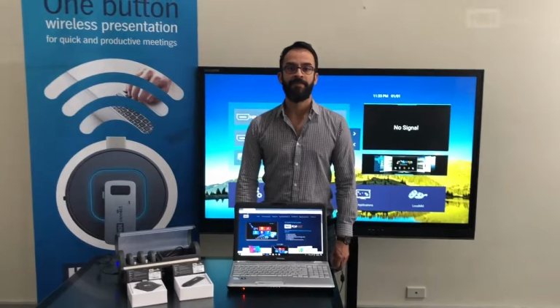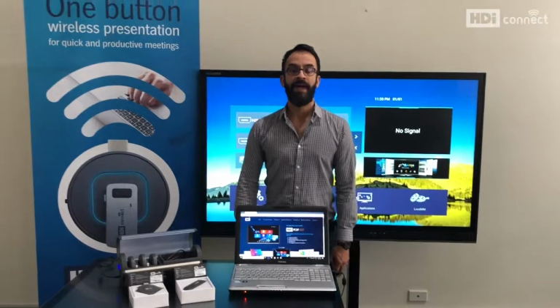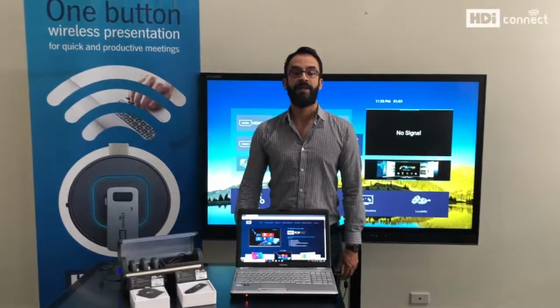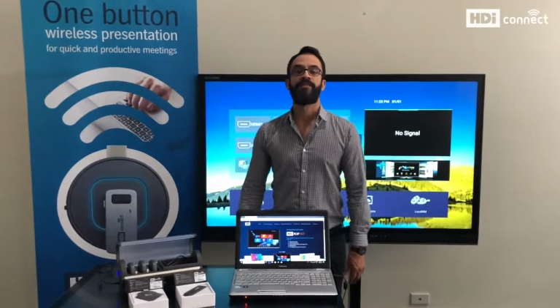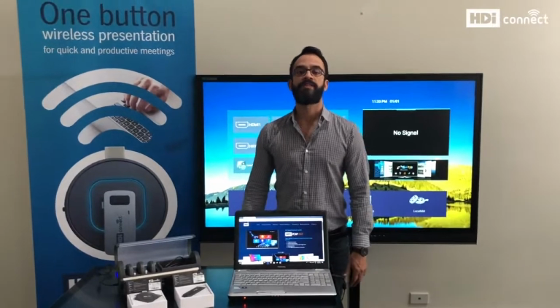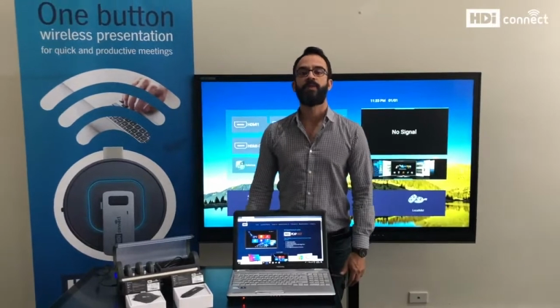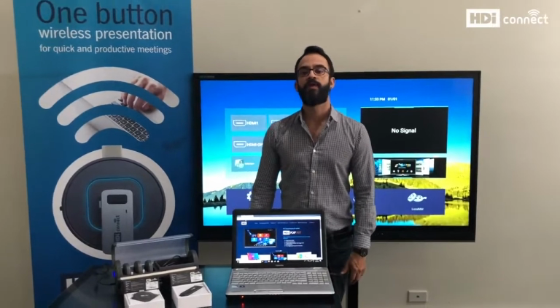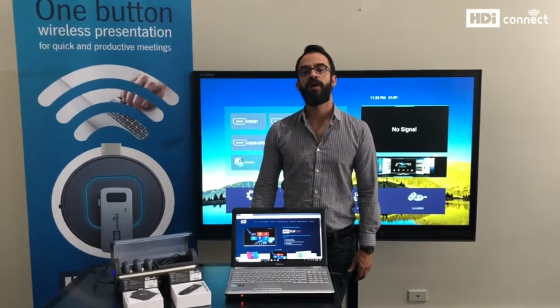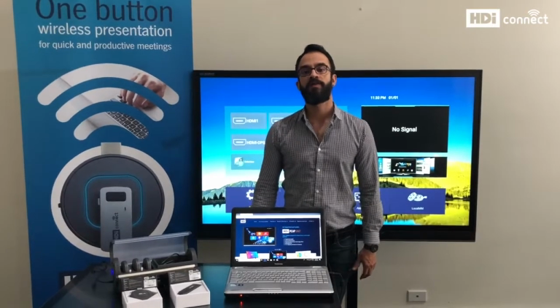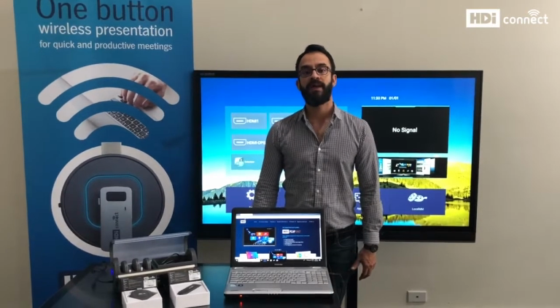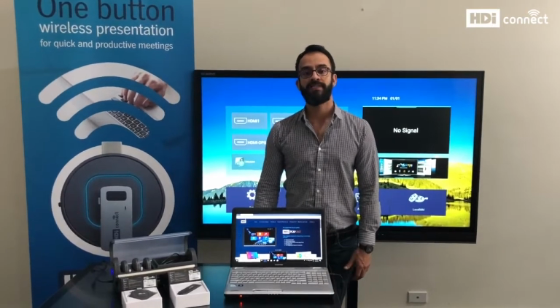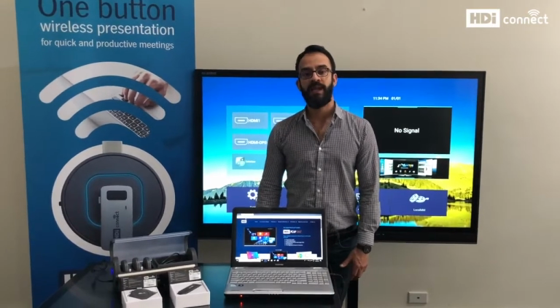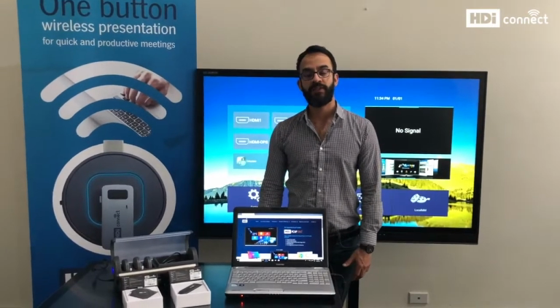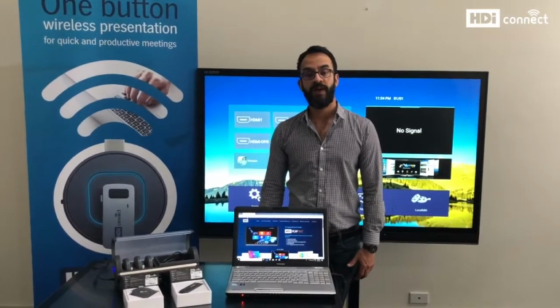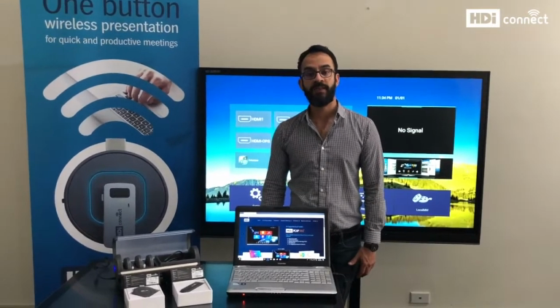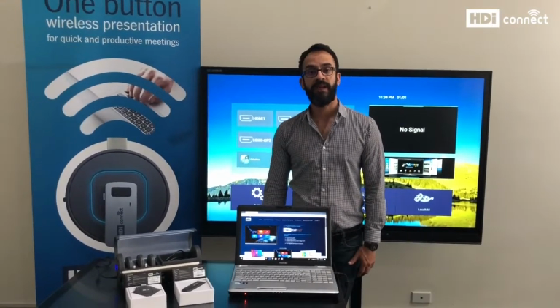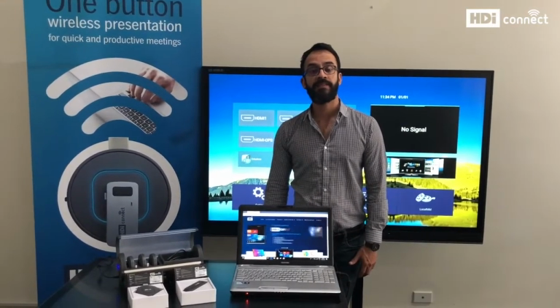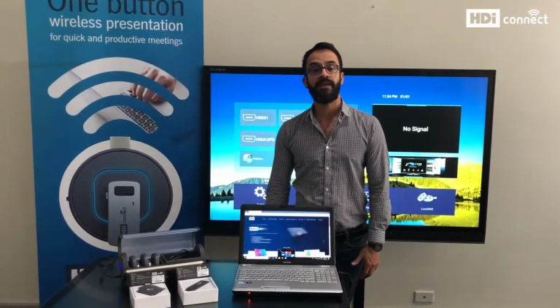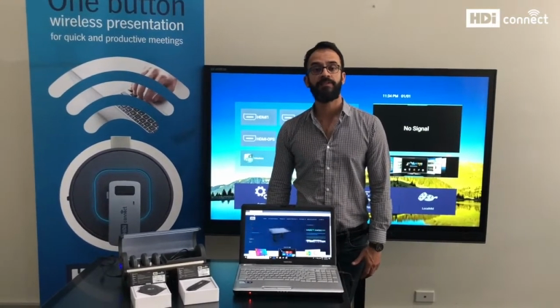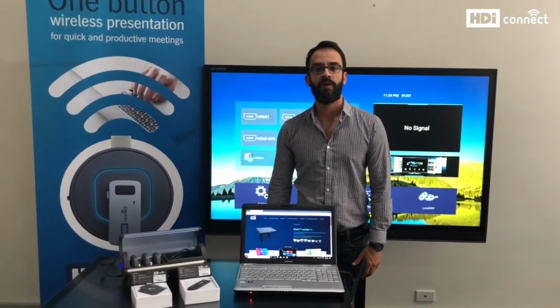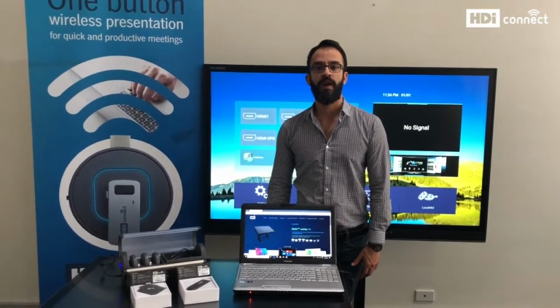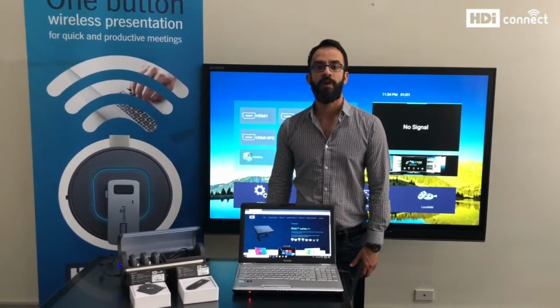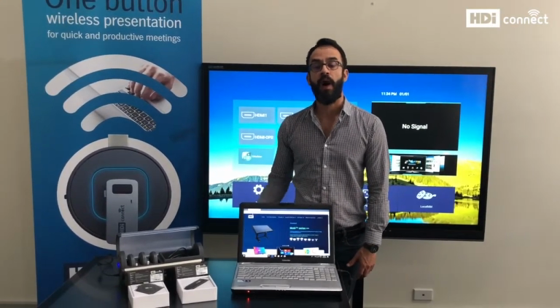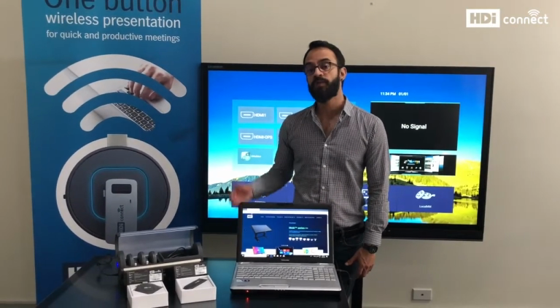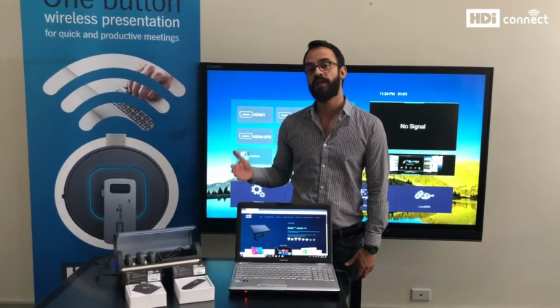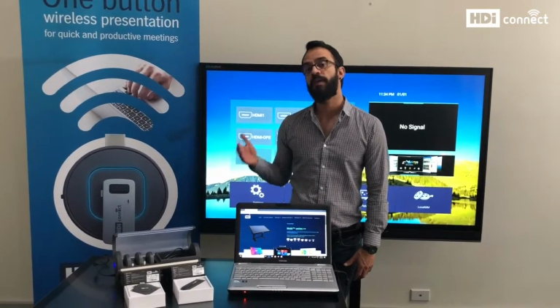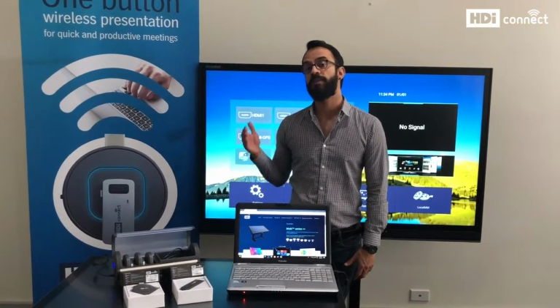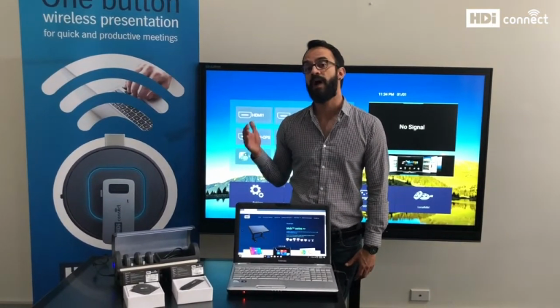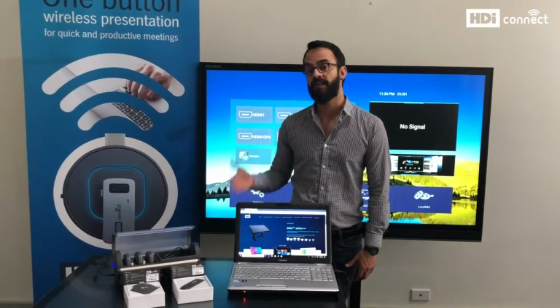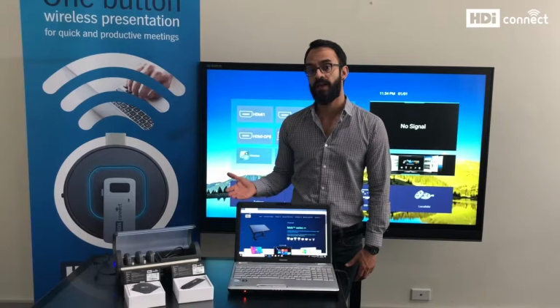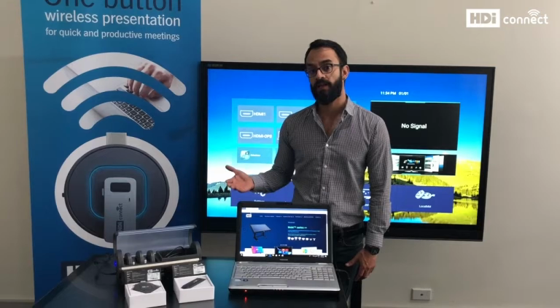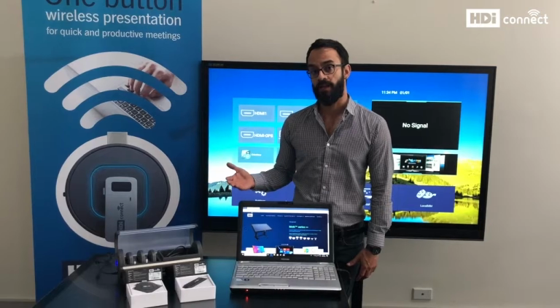Hi, this is Juan Agudelo from HDI Interactive and this is a tutorial about how to set up your HDI Connect.